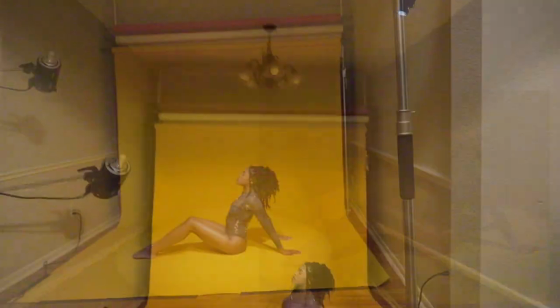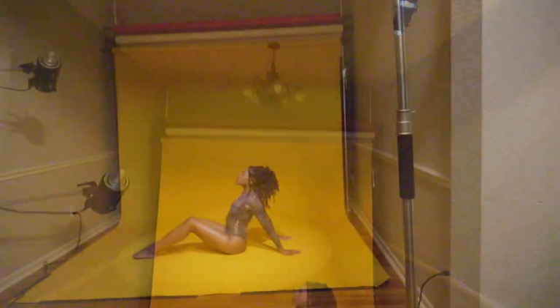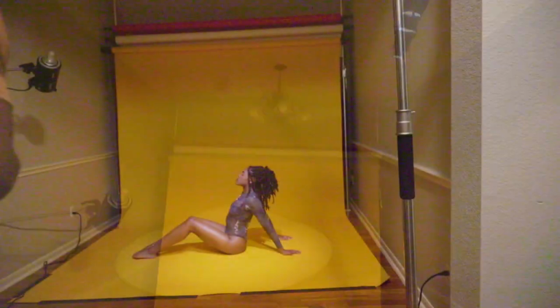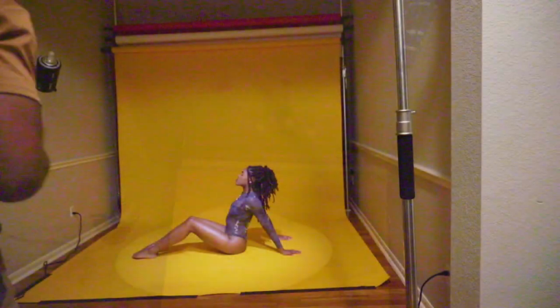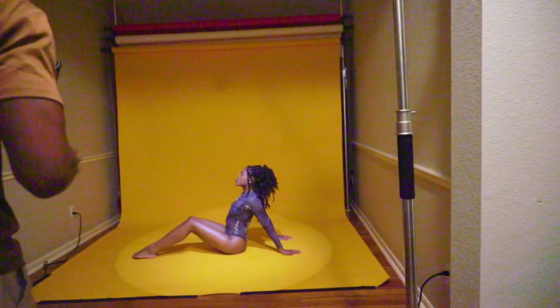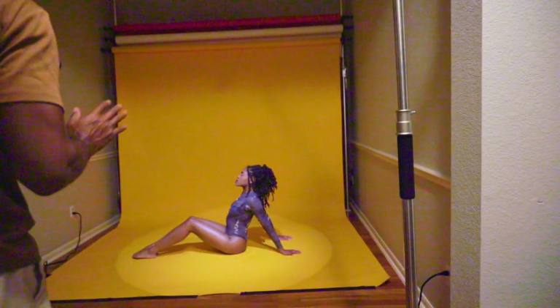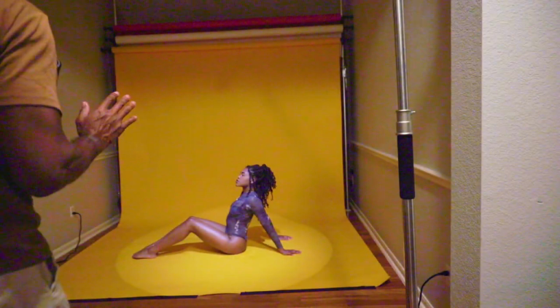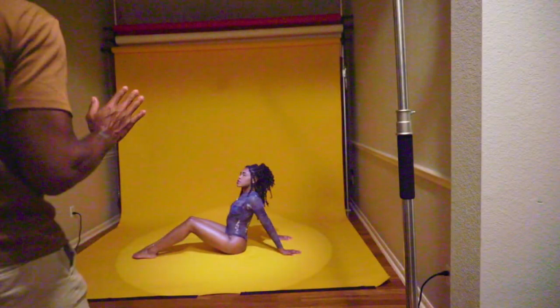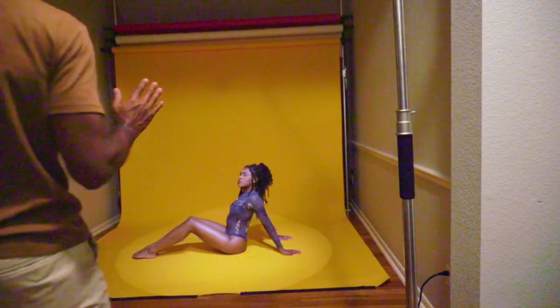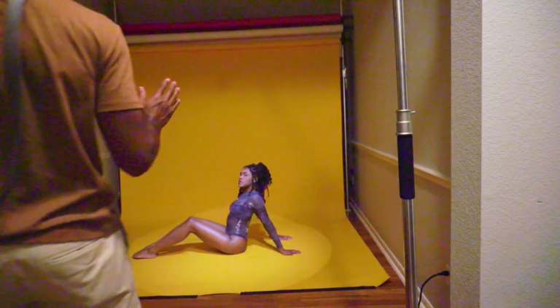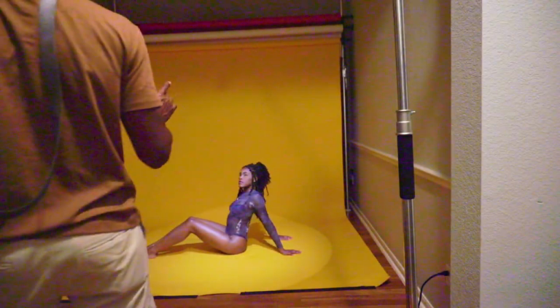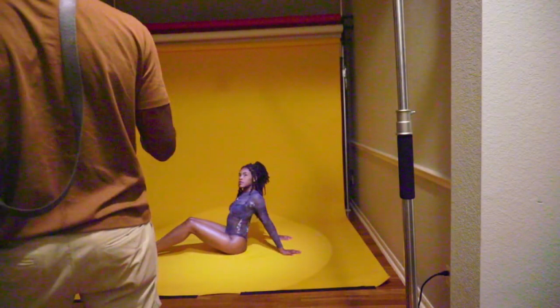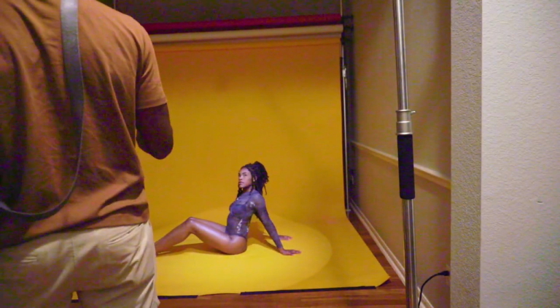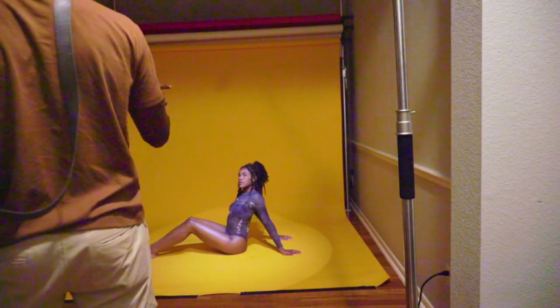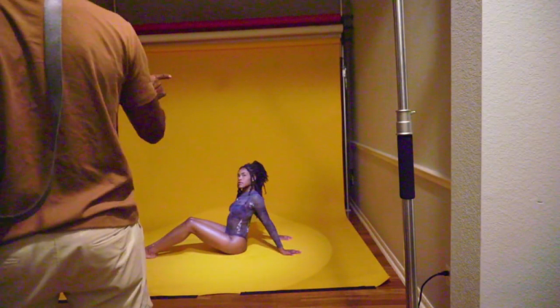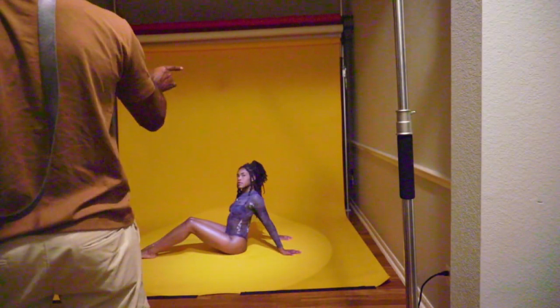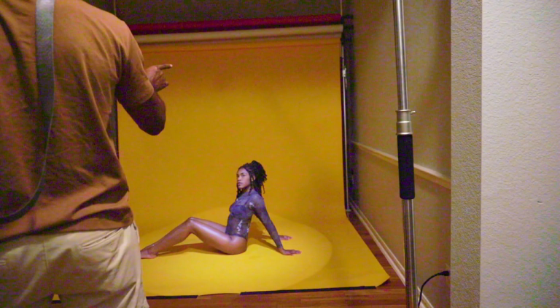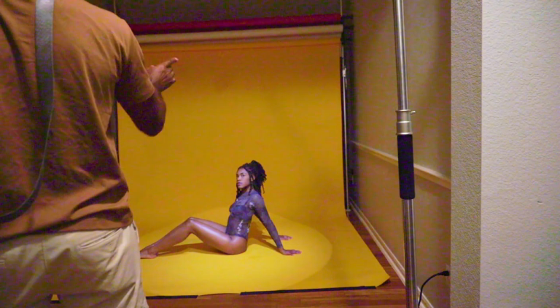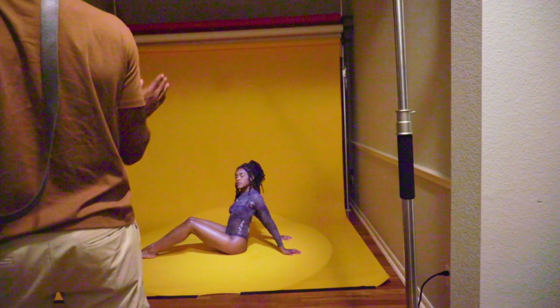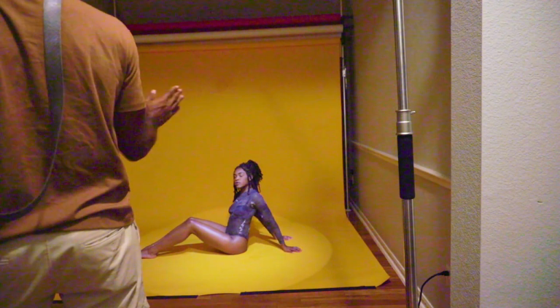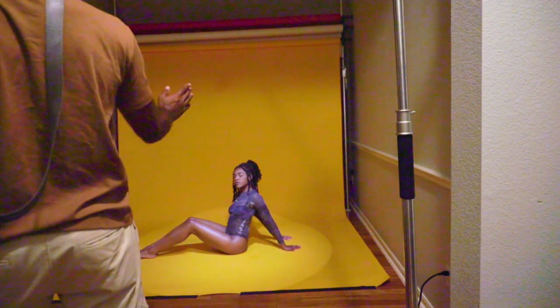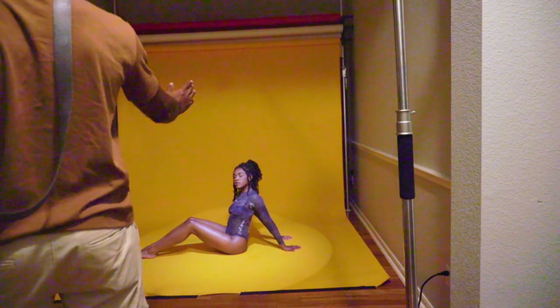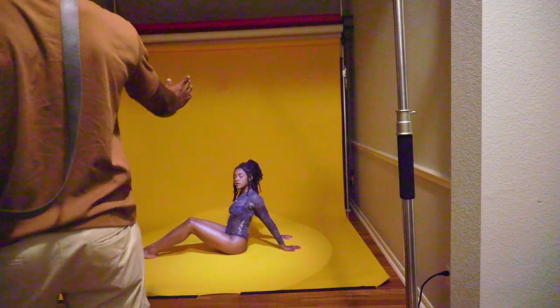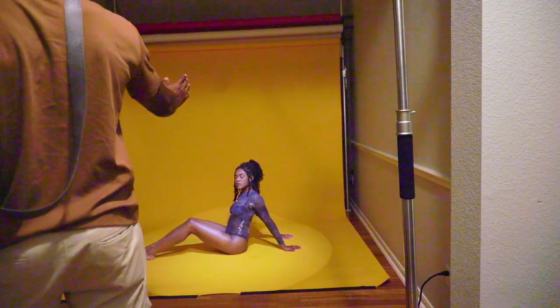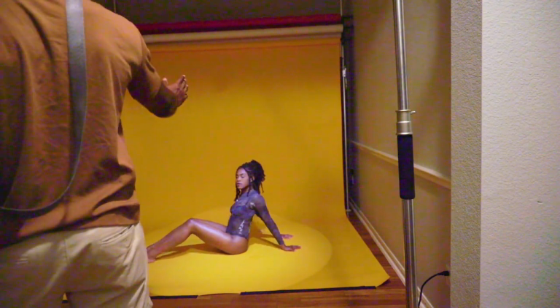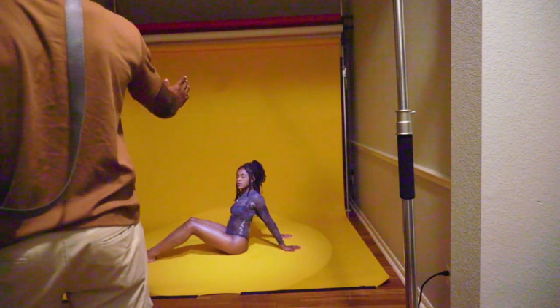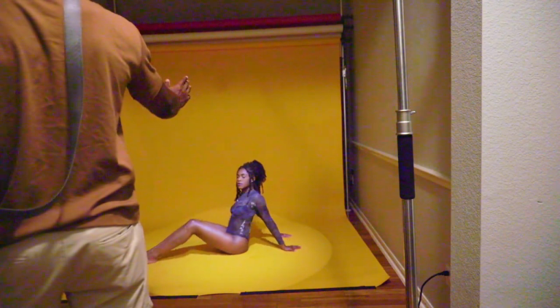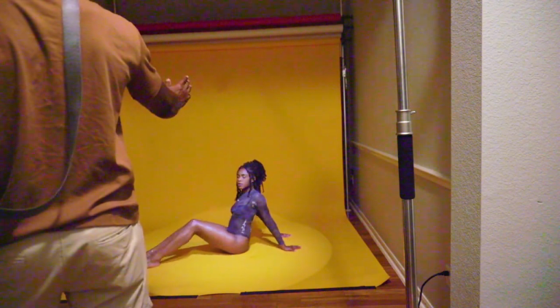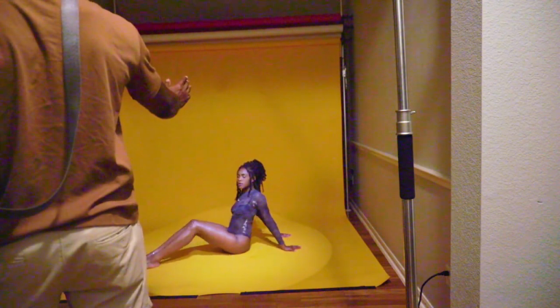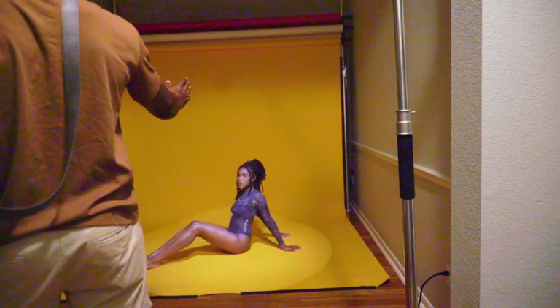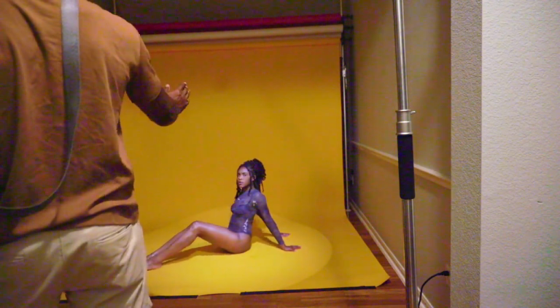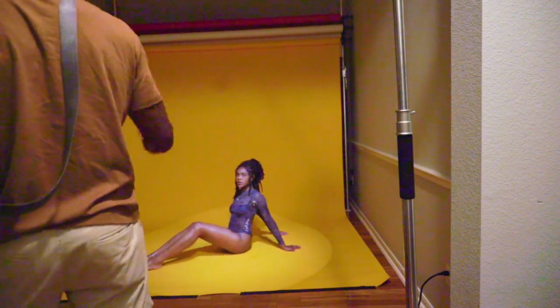Rotate your body so that your hands are going back that way. Rotate your whole body. Right there.